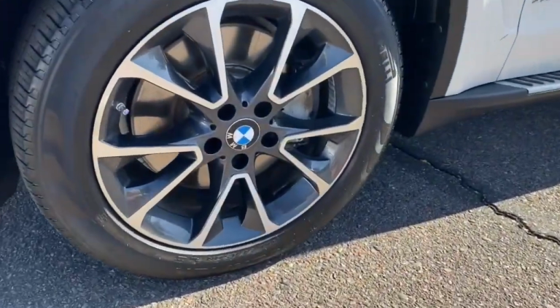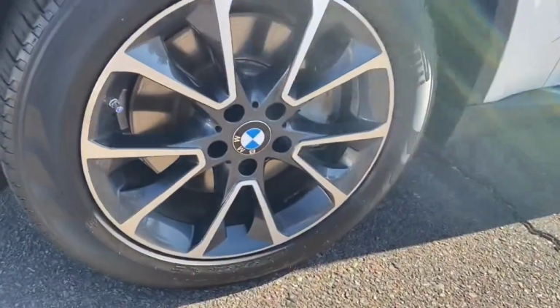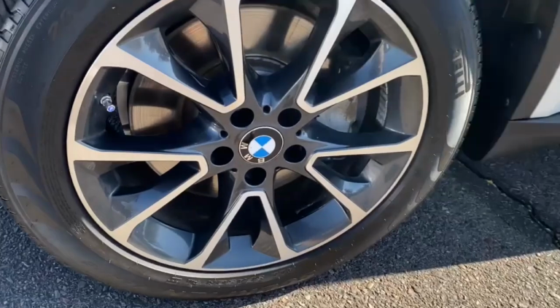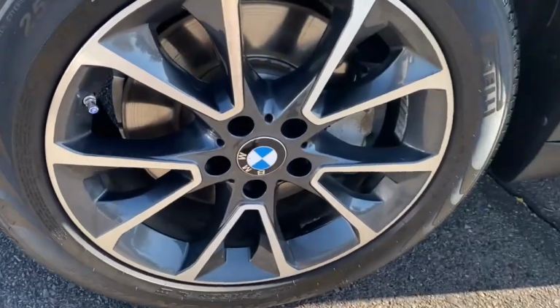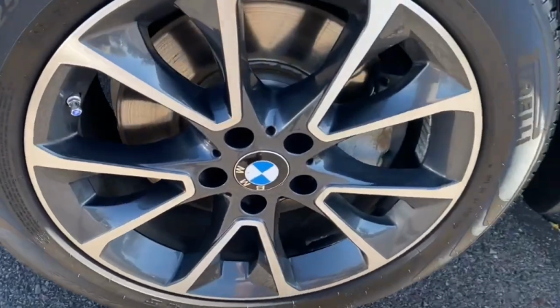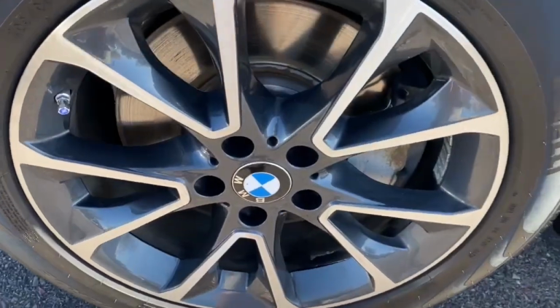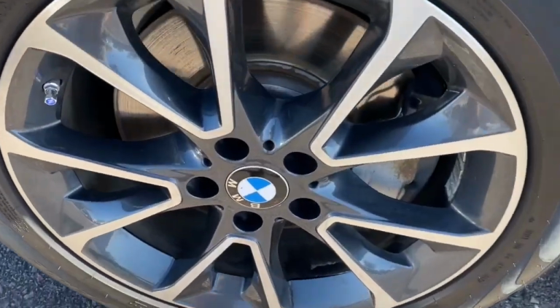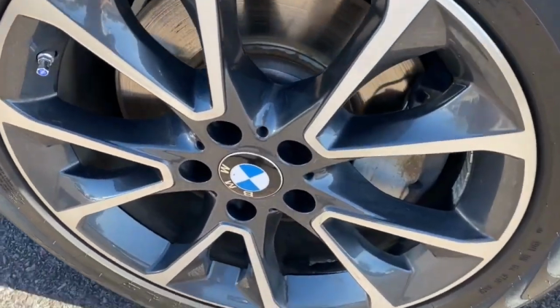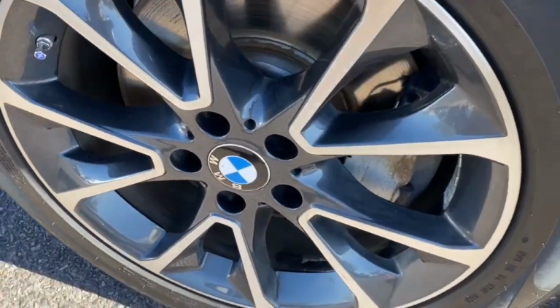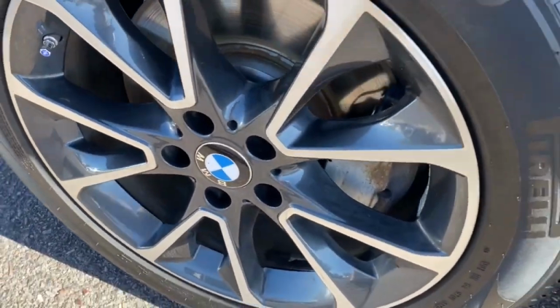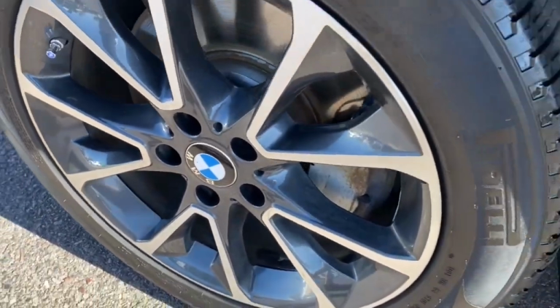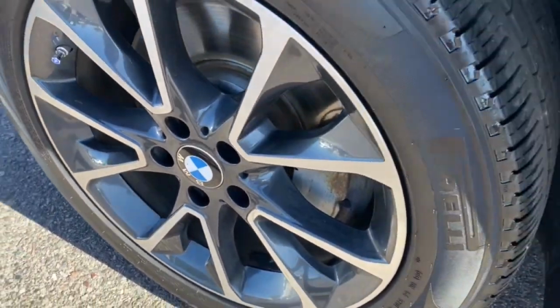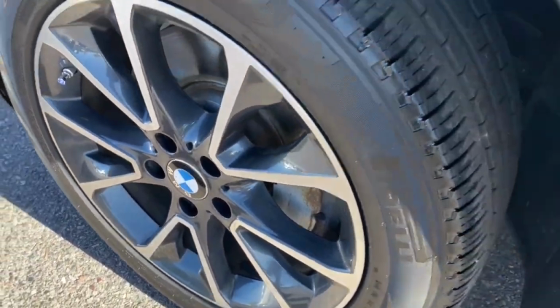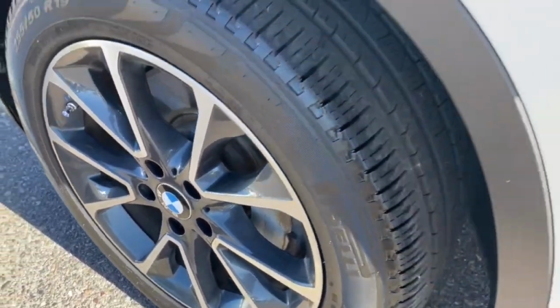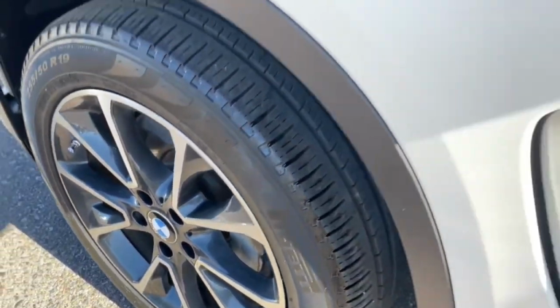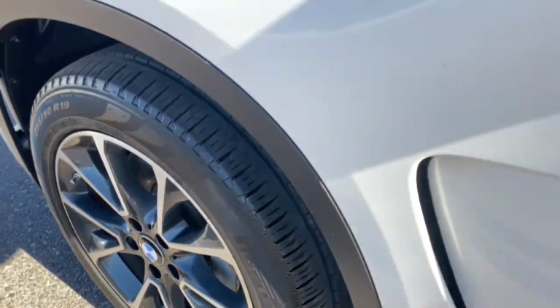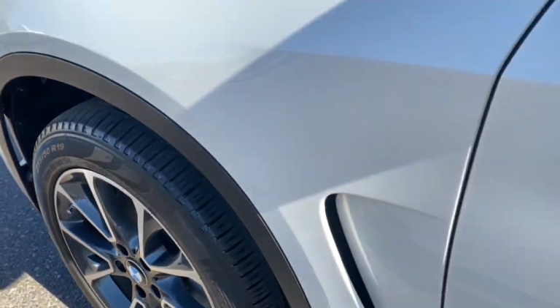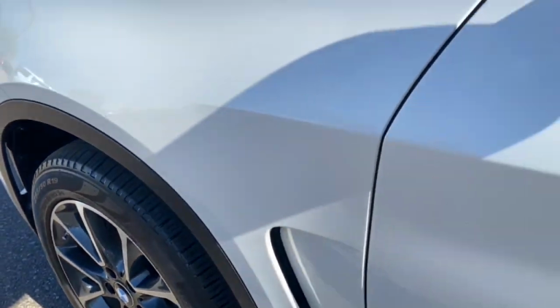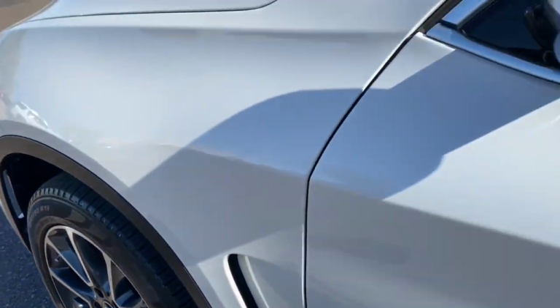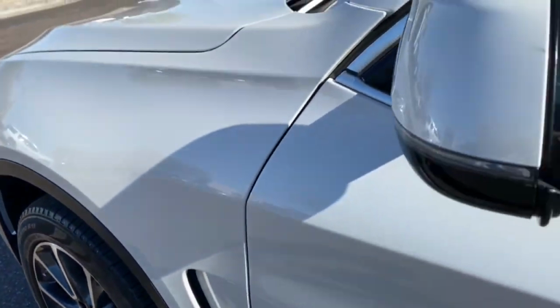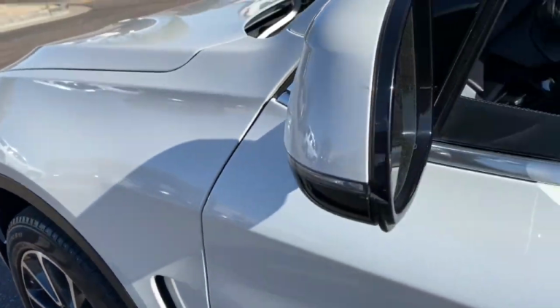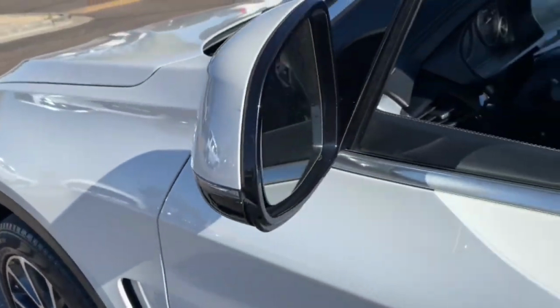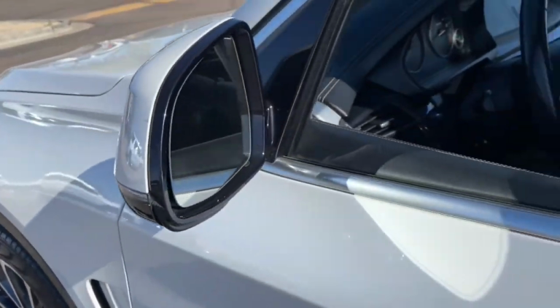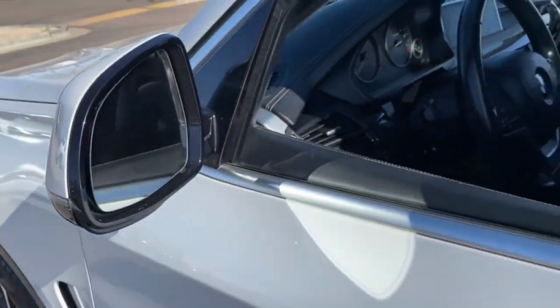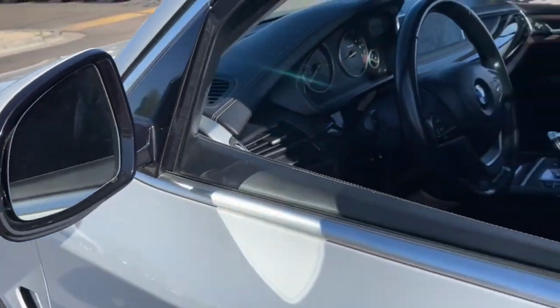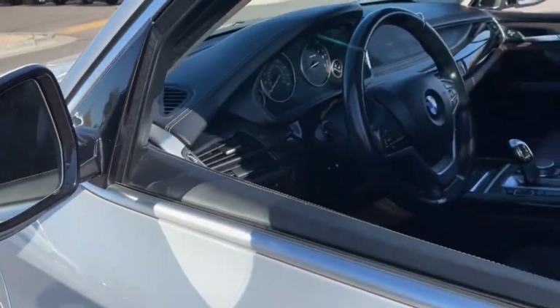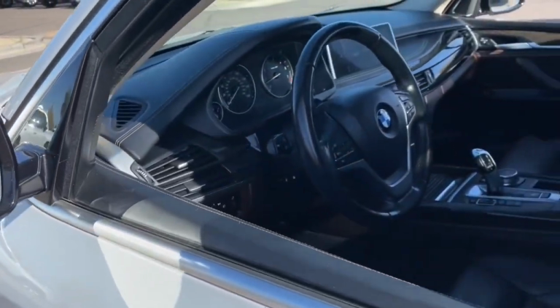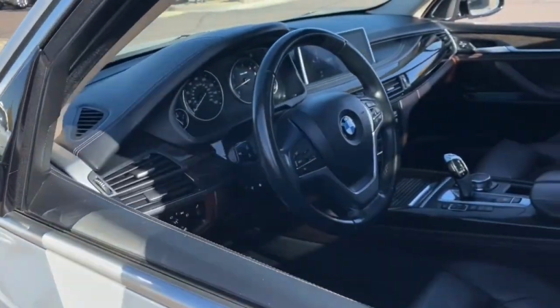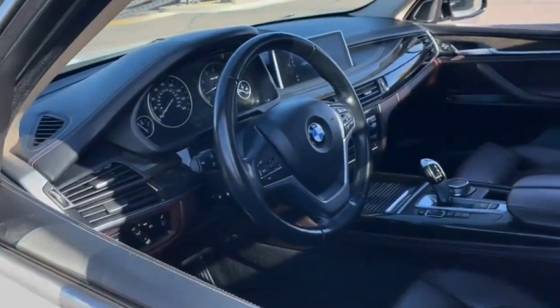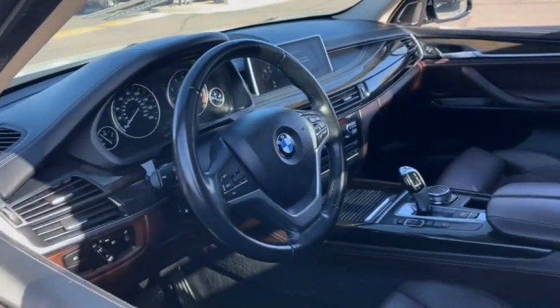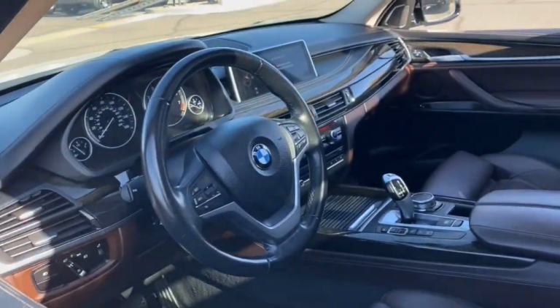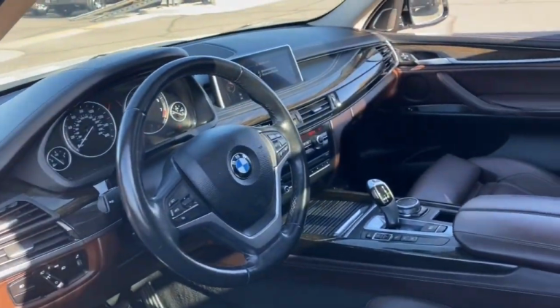Experience the pleasure and assurance of owning the journey. Drive the X5.